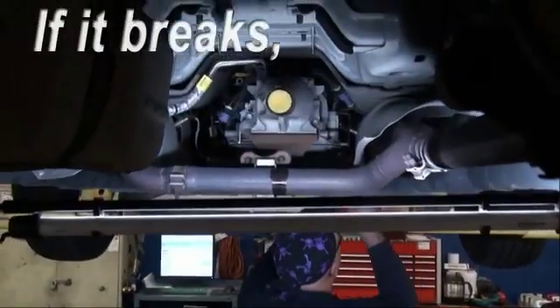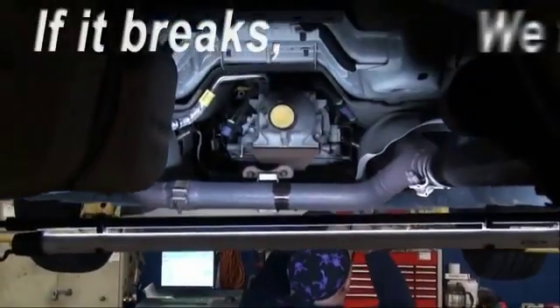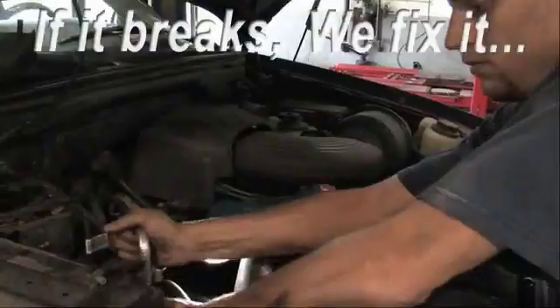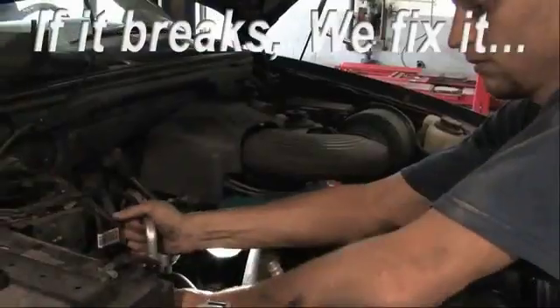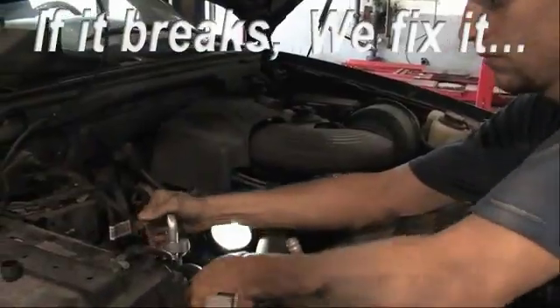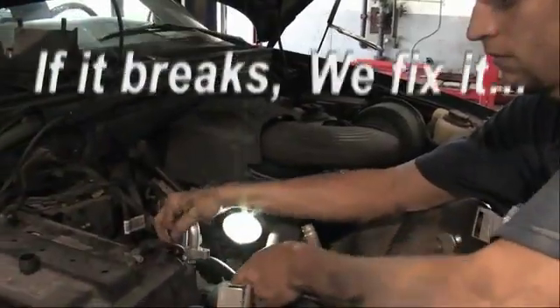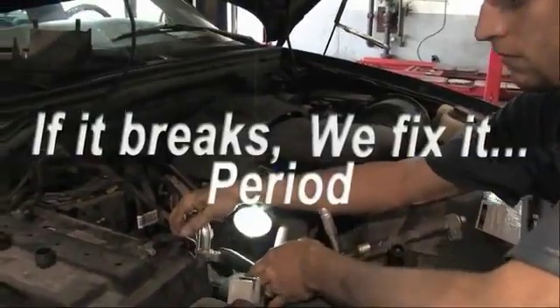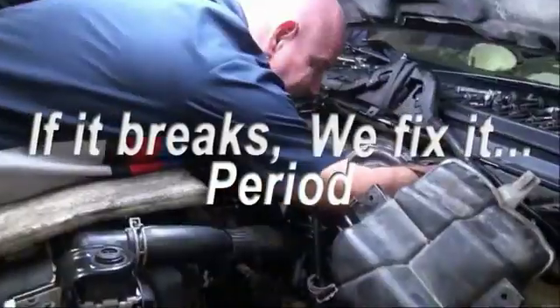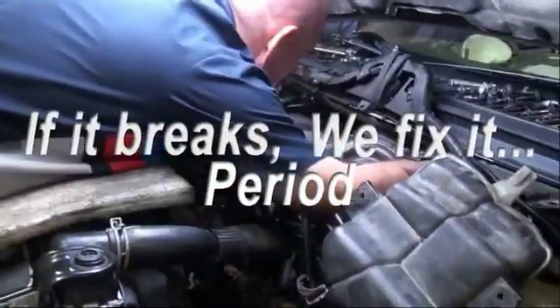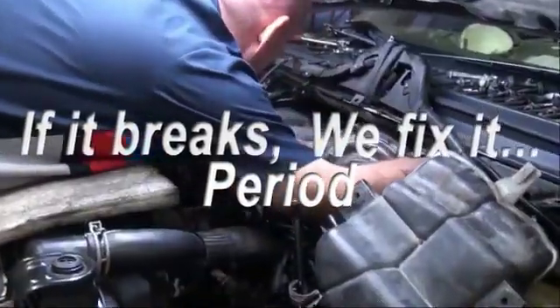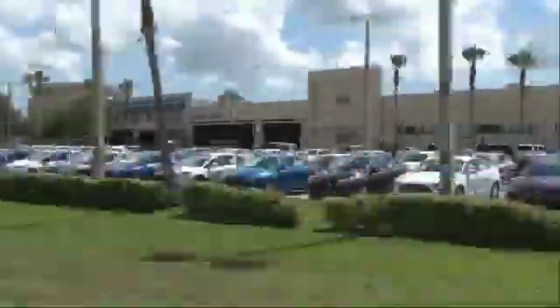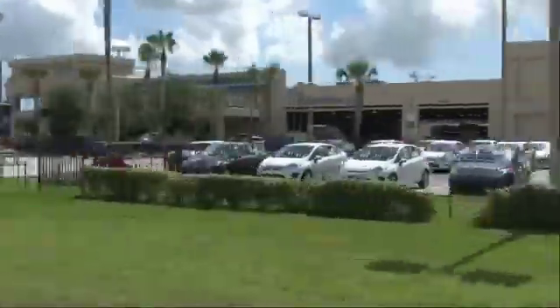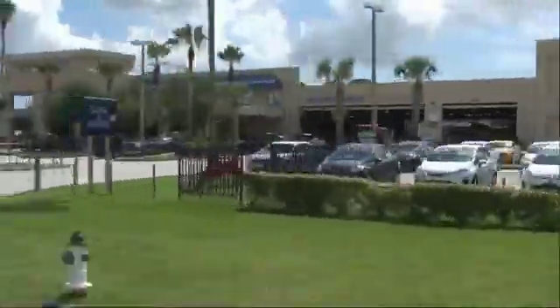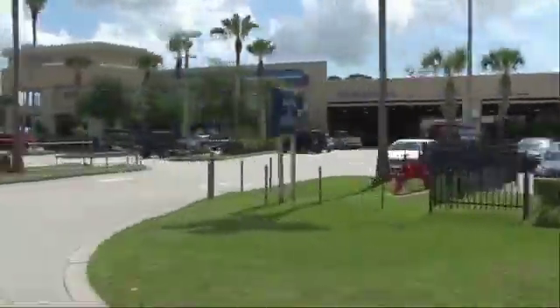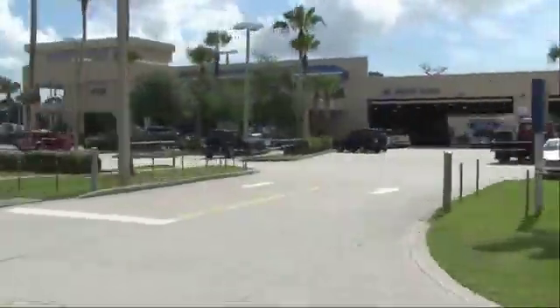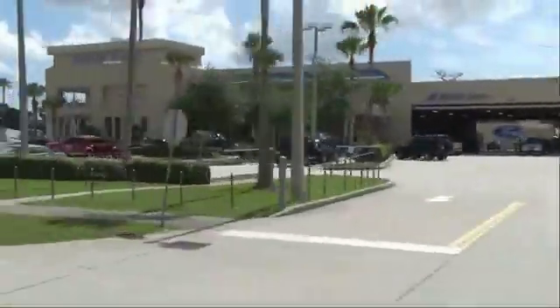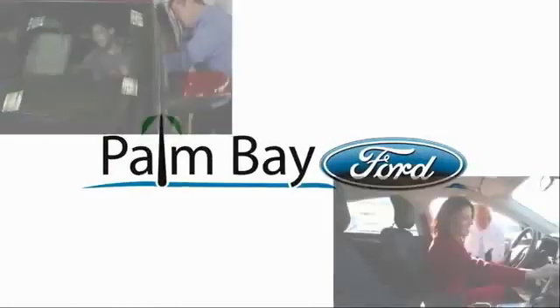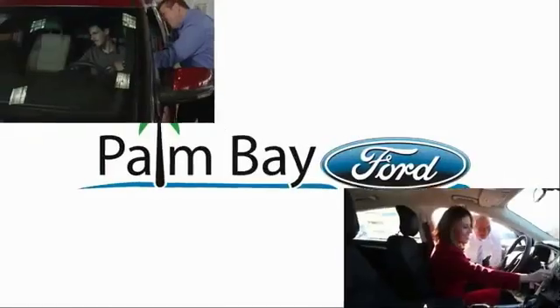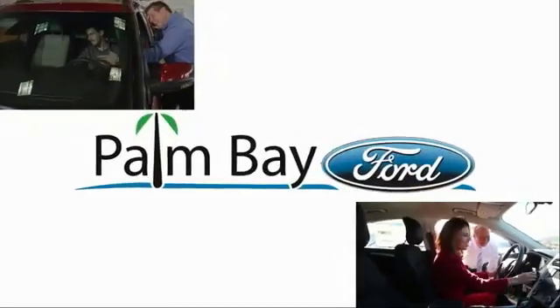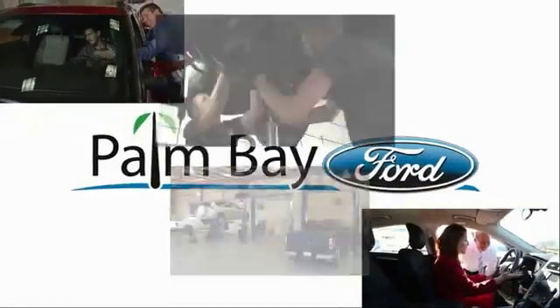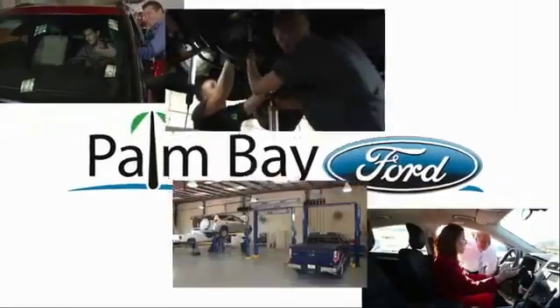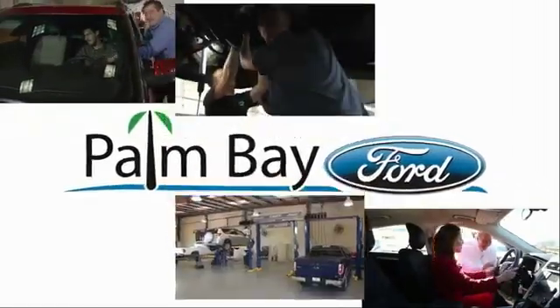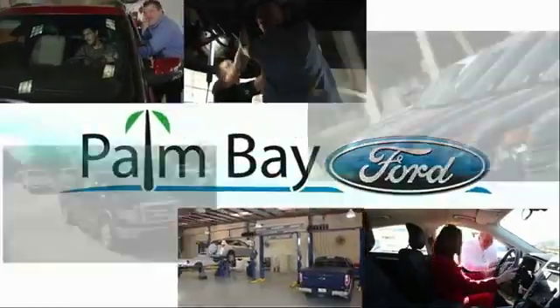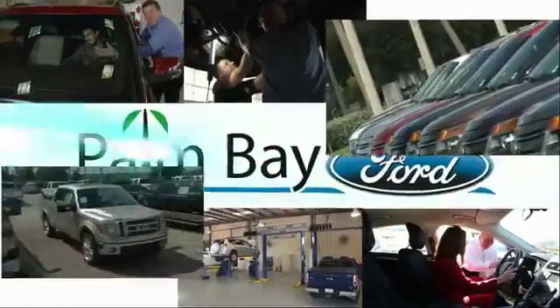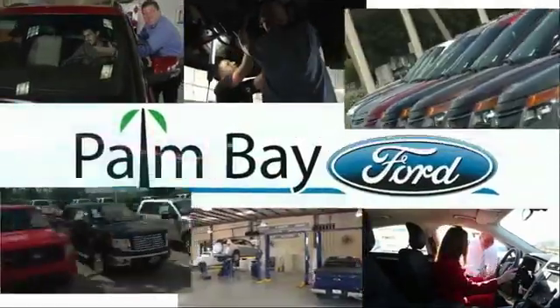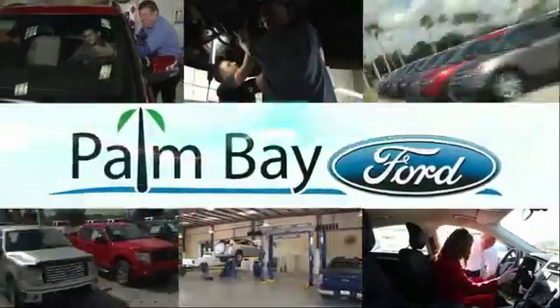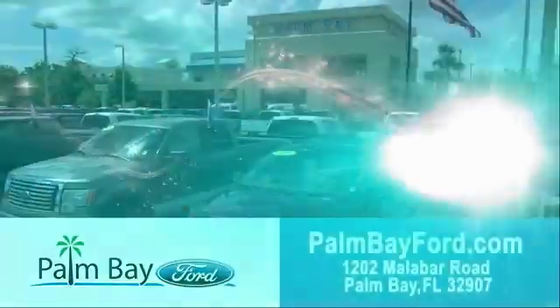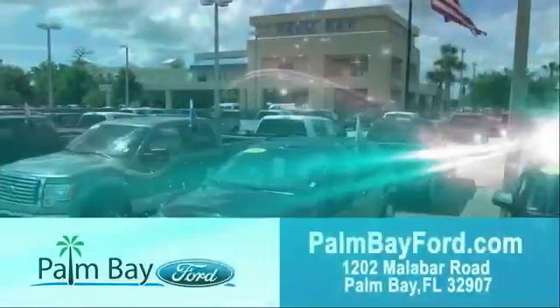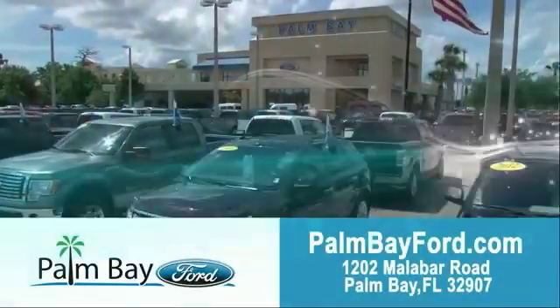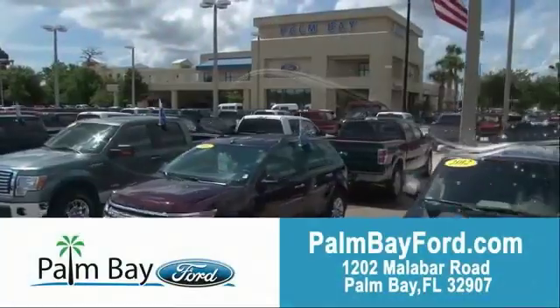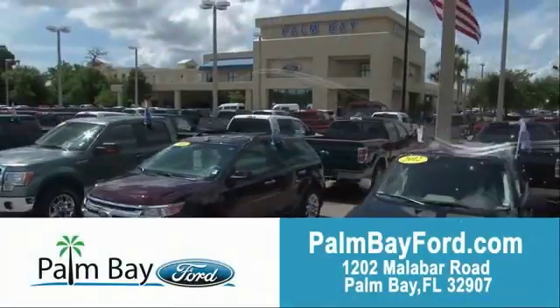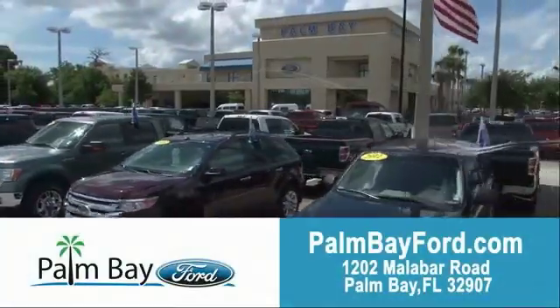When it breaks, we fix it. Period. Come to Palm Bay Ford and experience the difference for yourself at Palm Bay Ford.